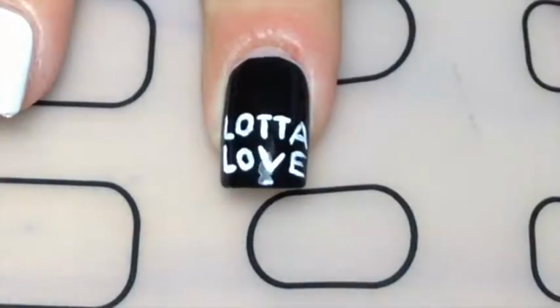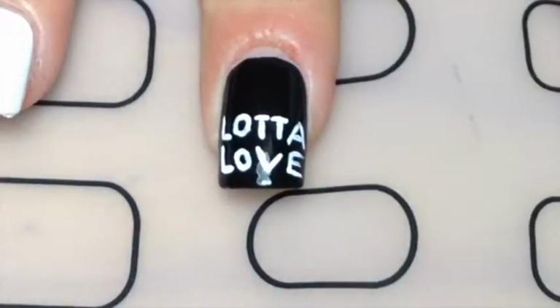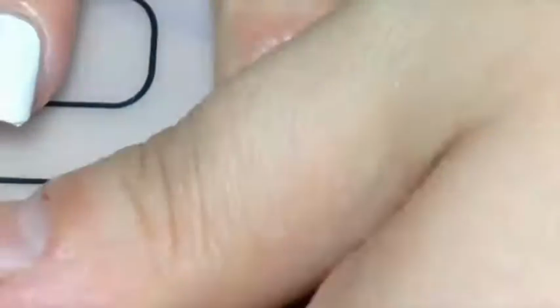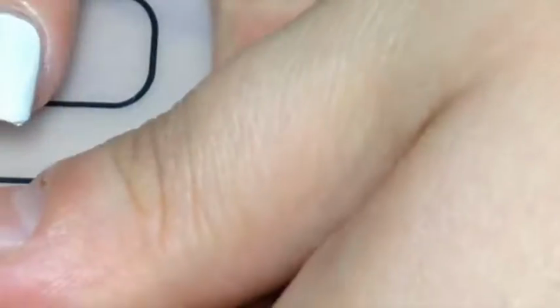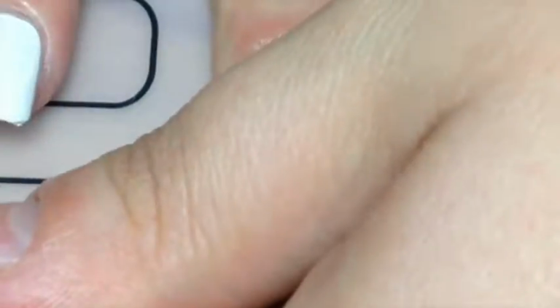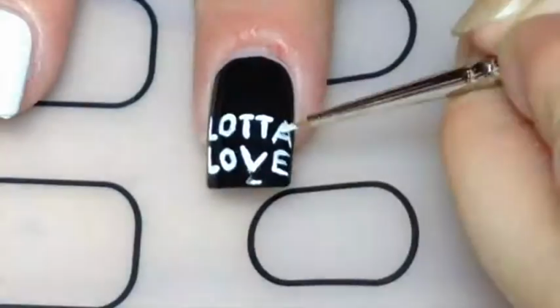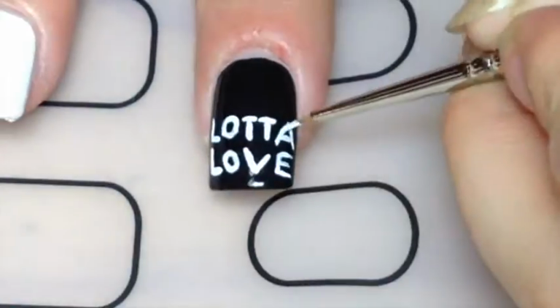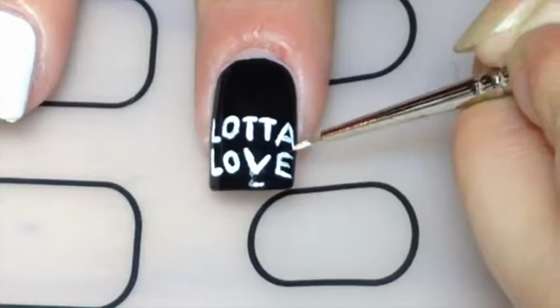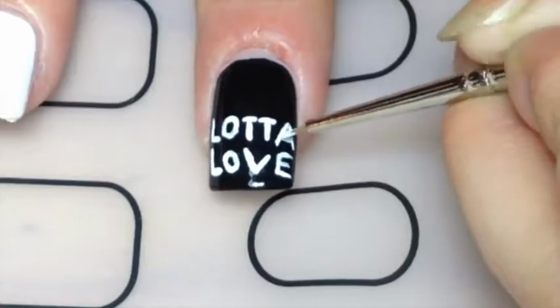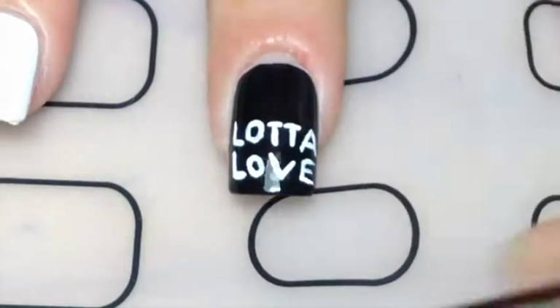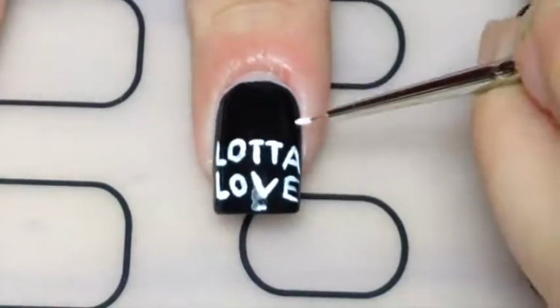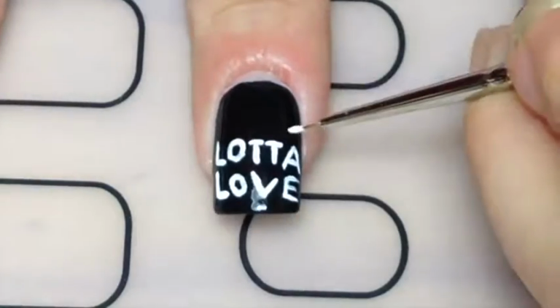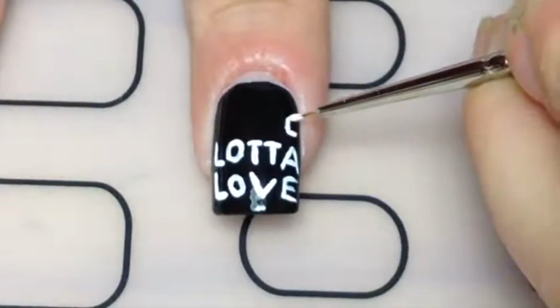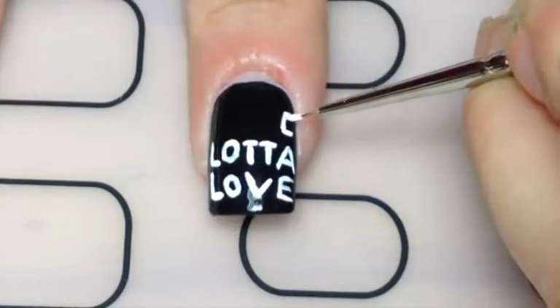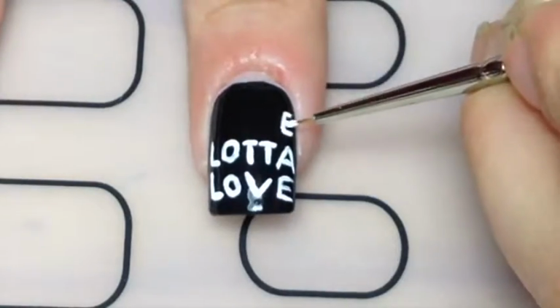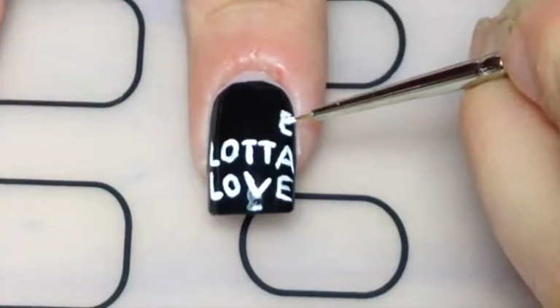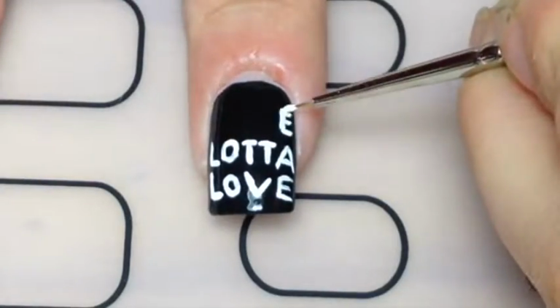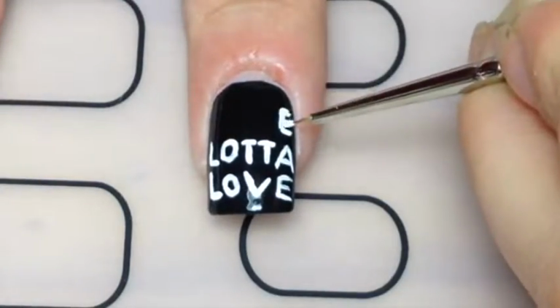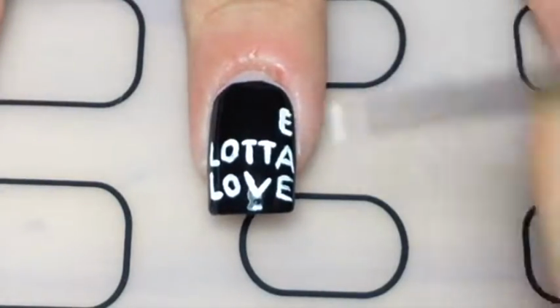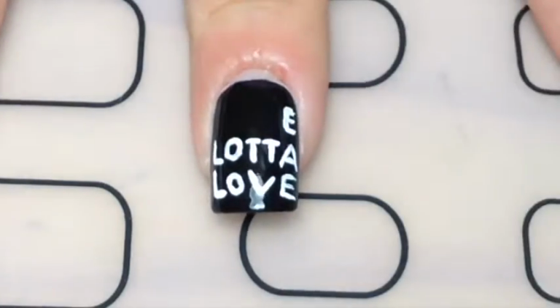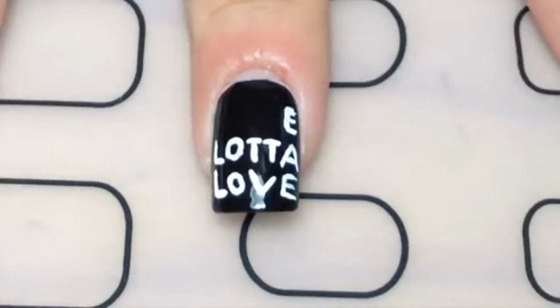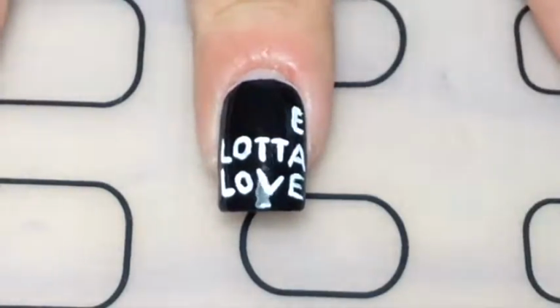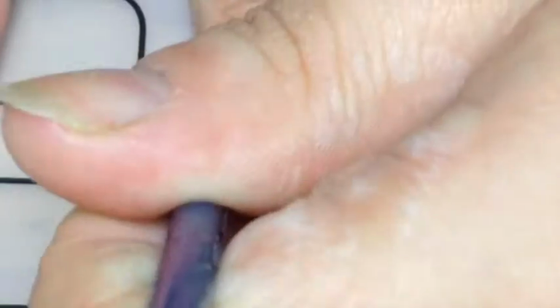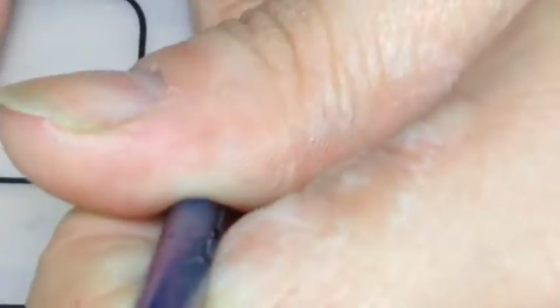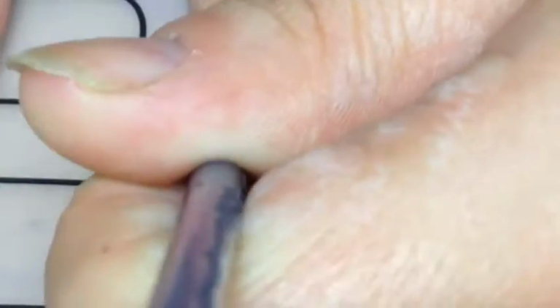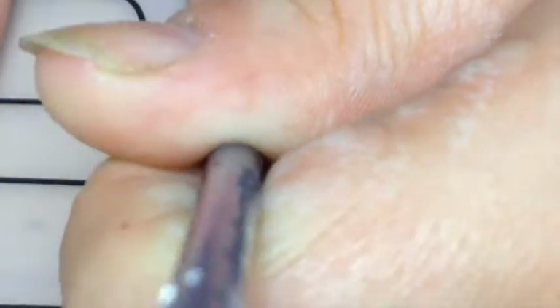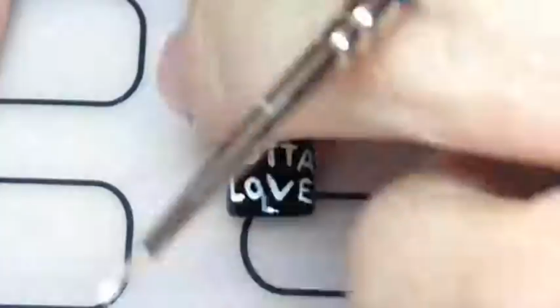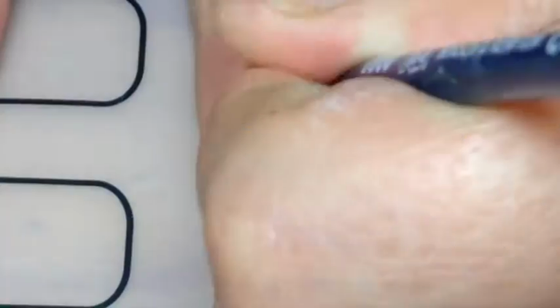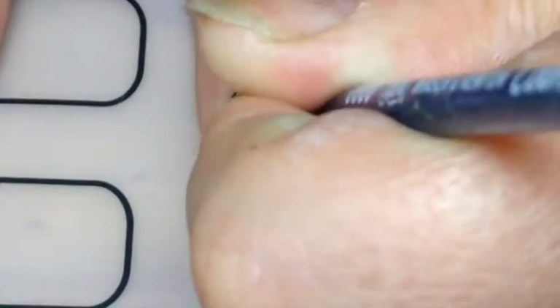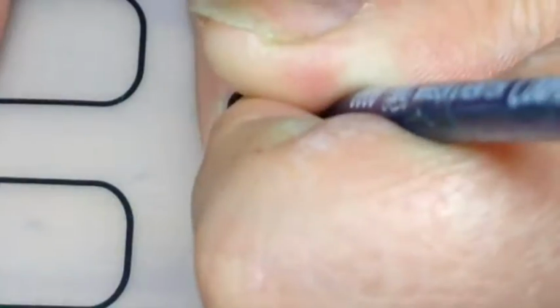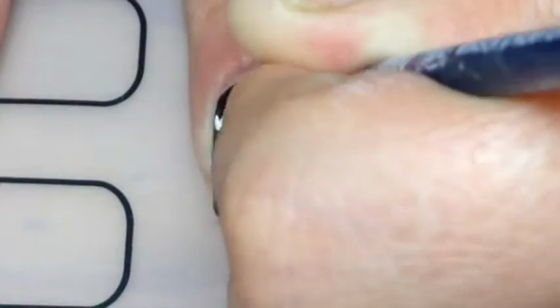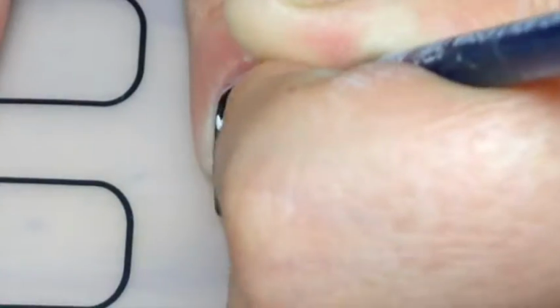I really struggled to fit in 'the' — it ended up a bit smaller than the rest of the writing.